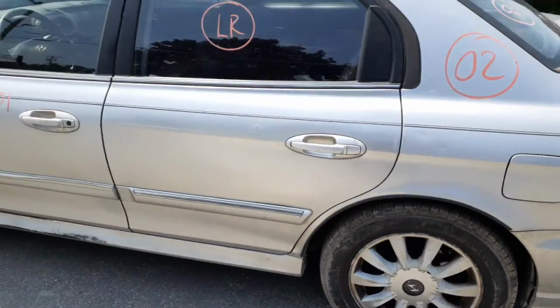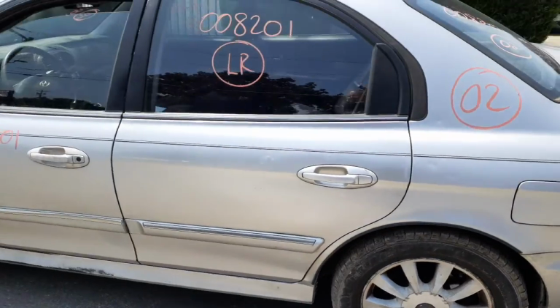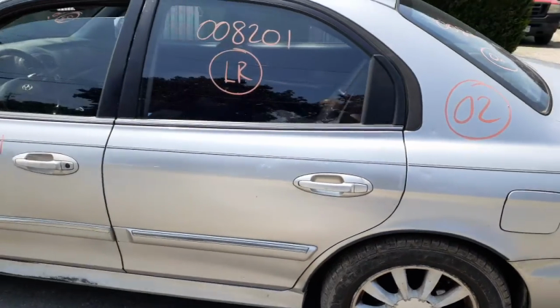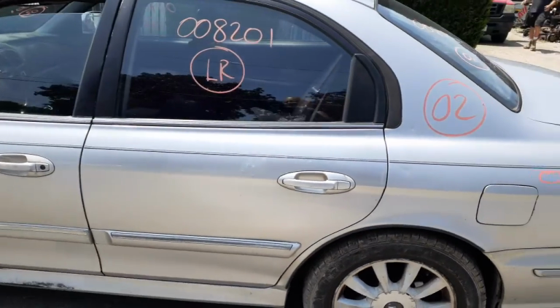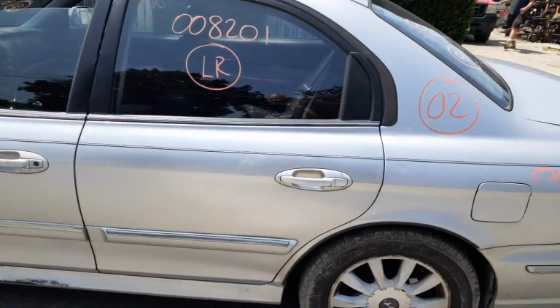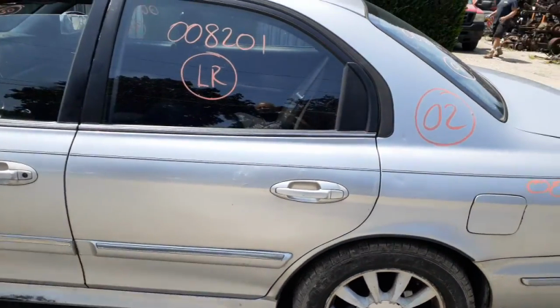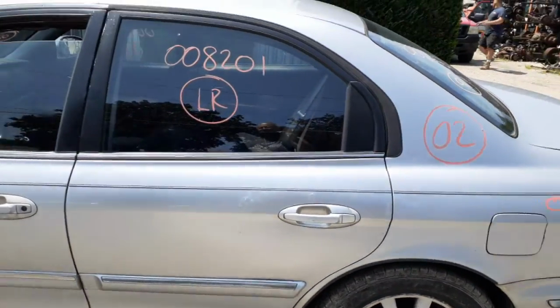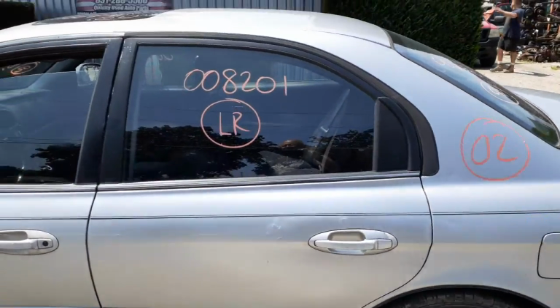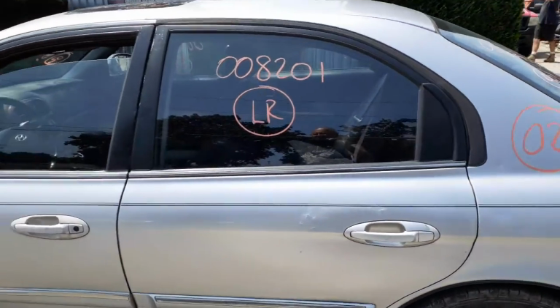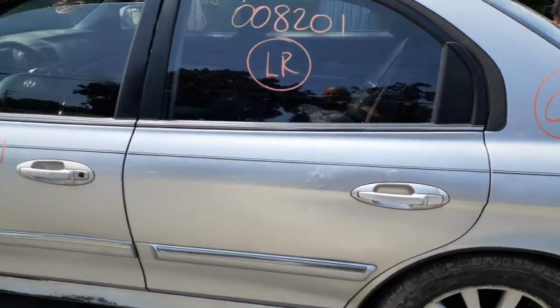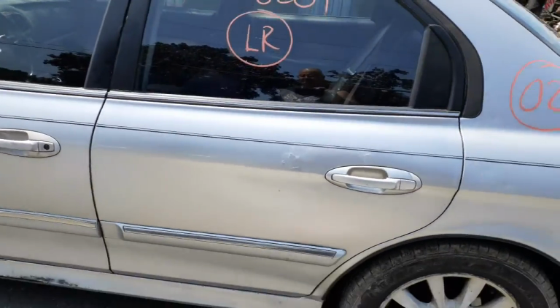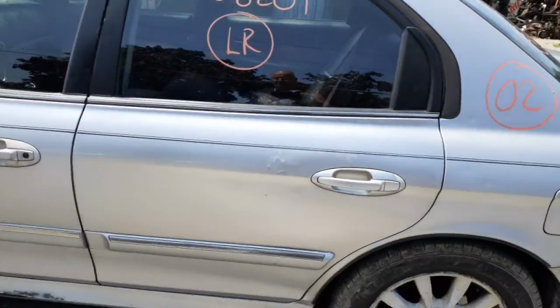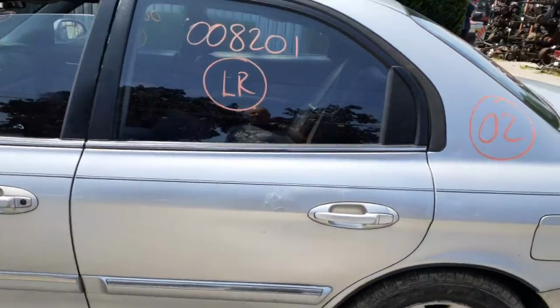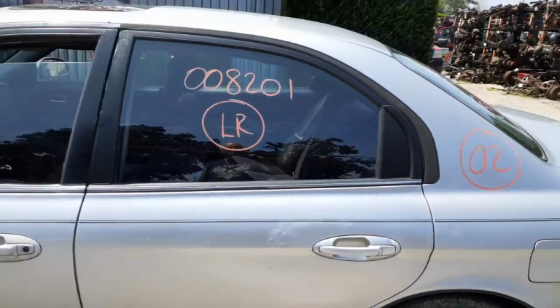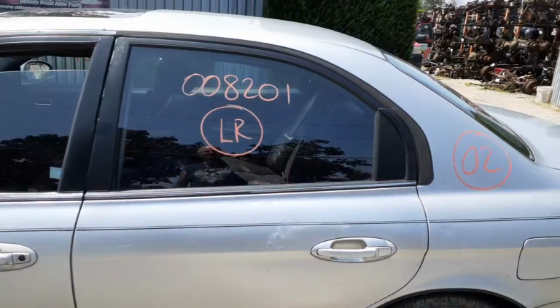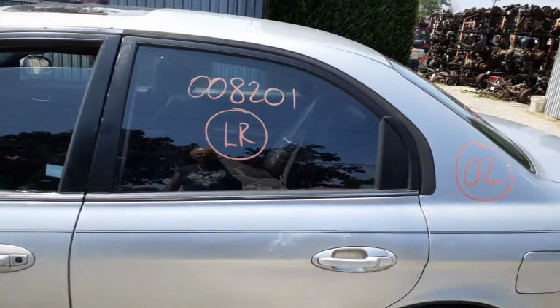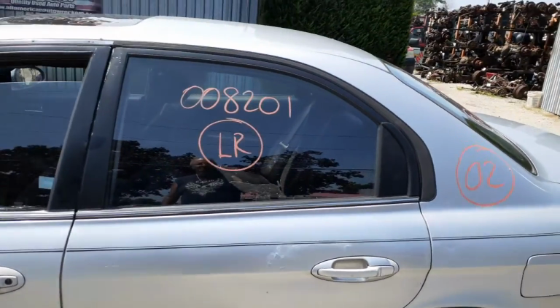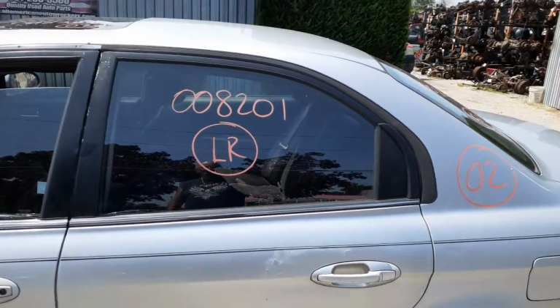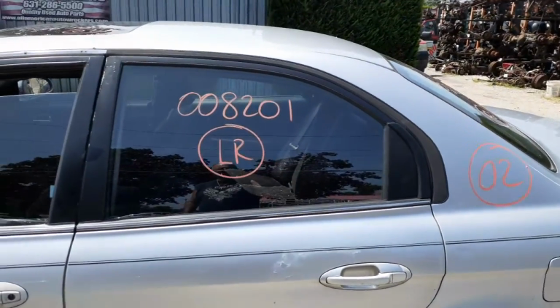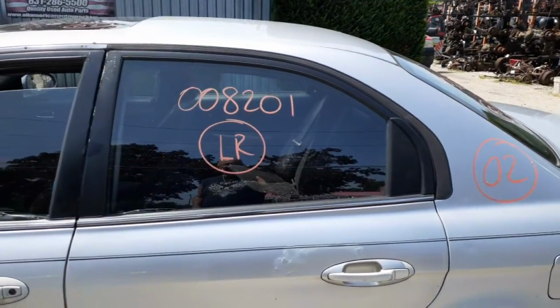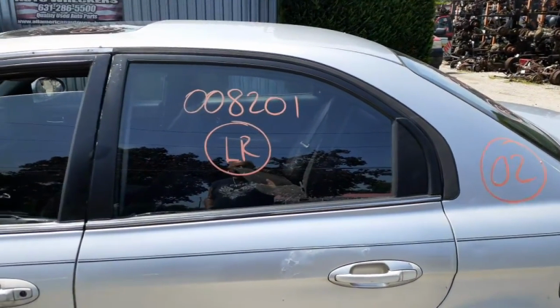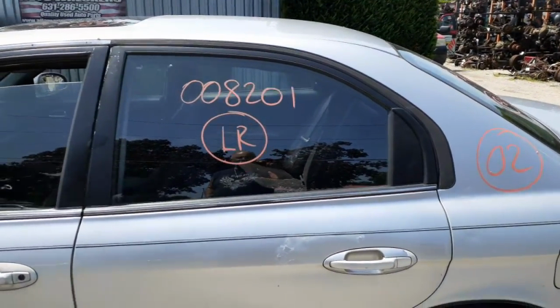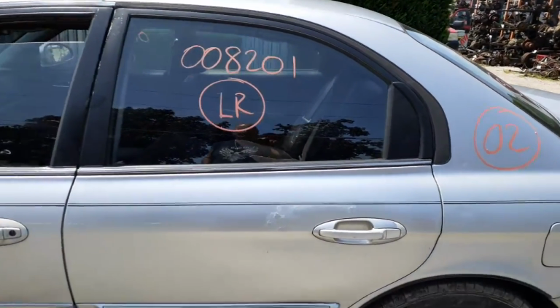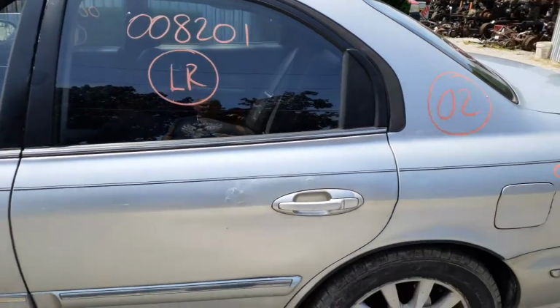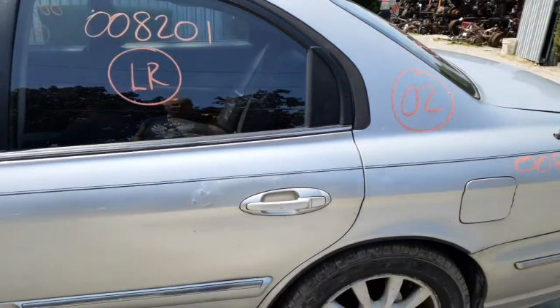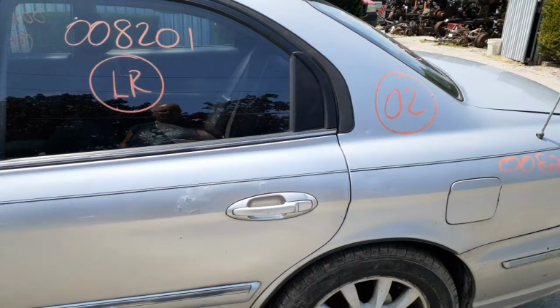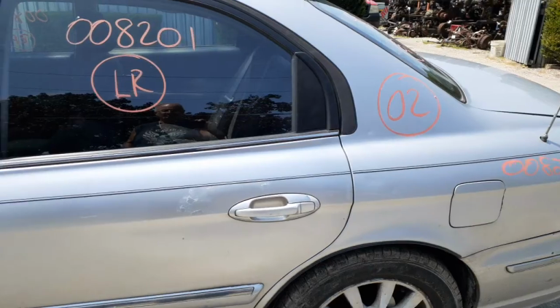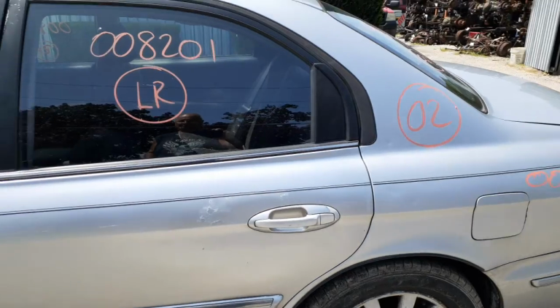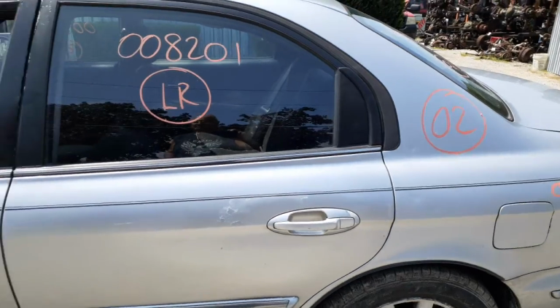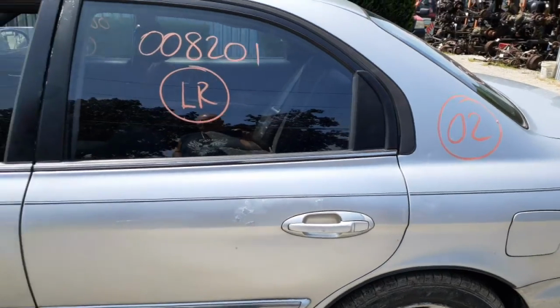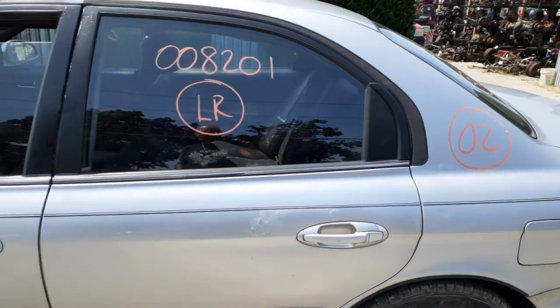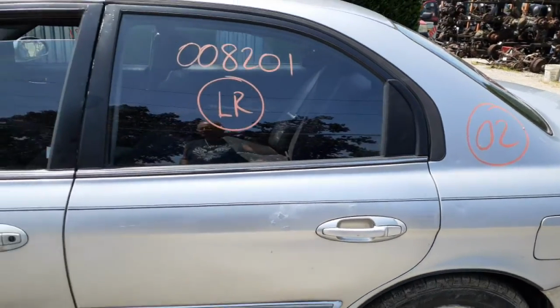Okay, there's your left rear door — it's no good, junk. You do have a left rear door glass. Outside handle, inside handle is chrome.